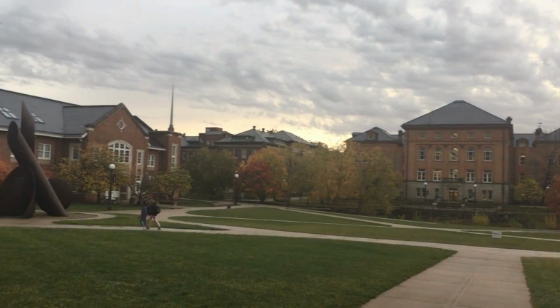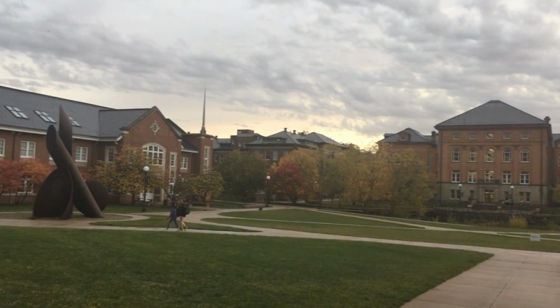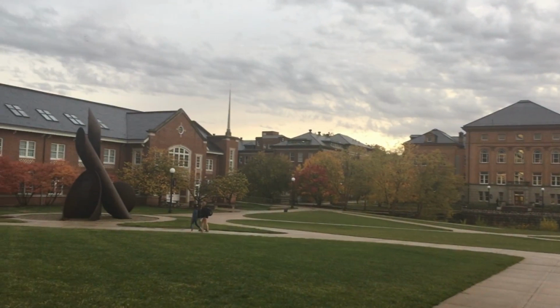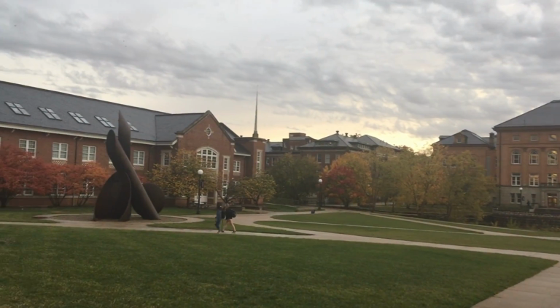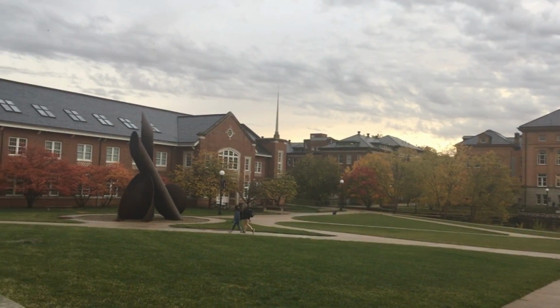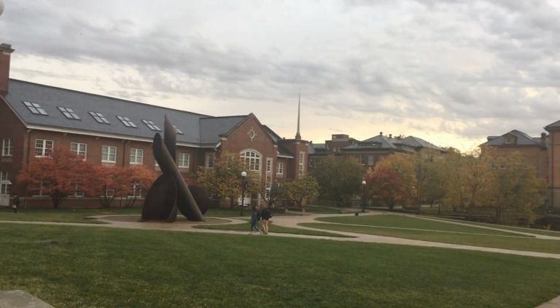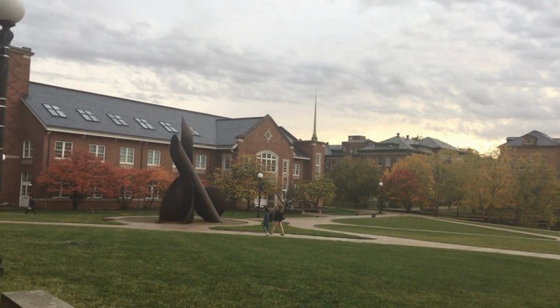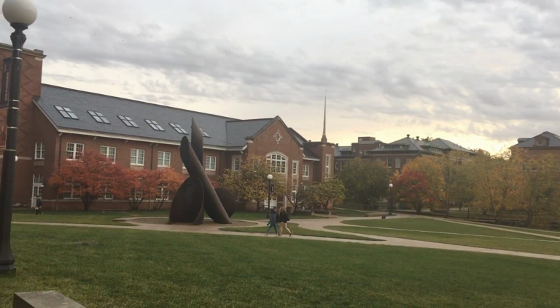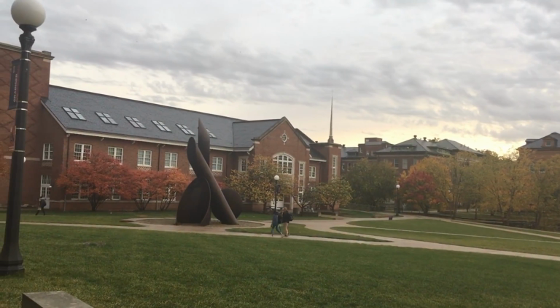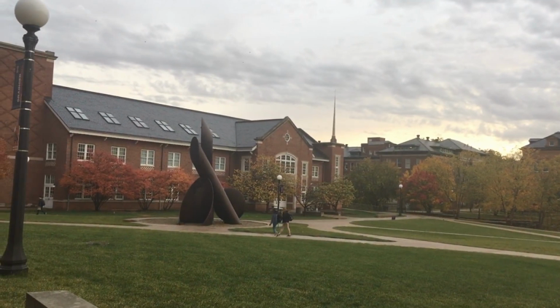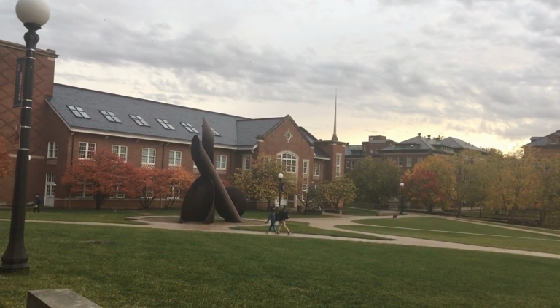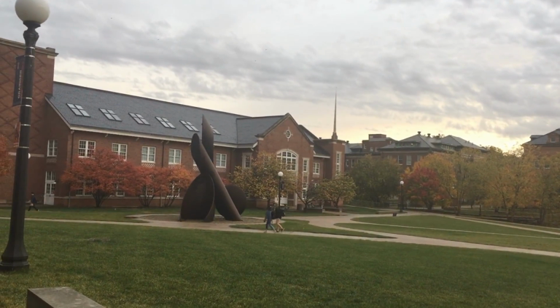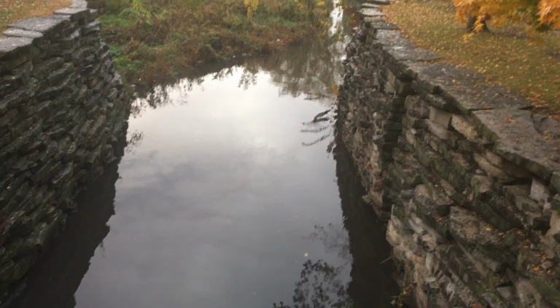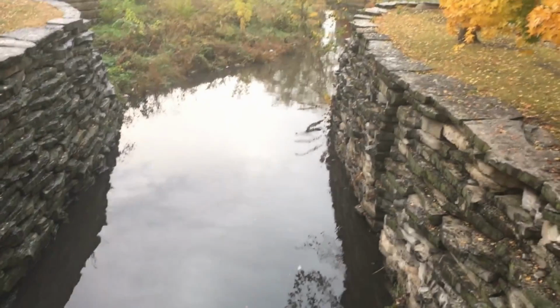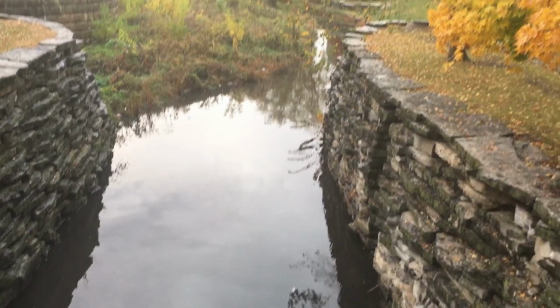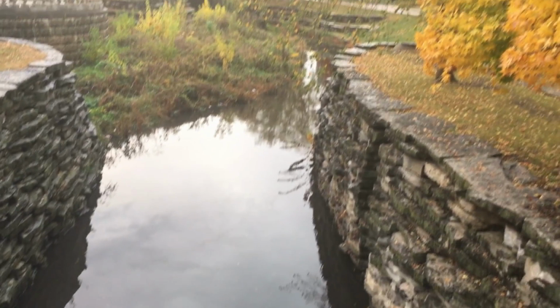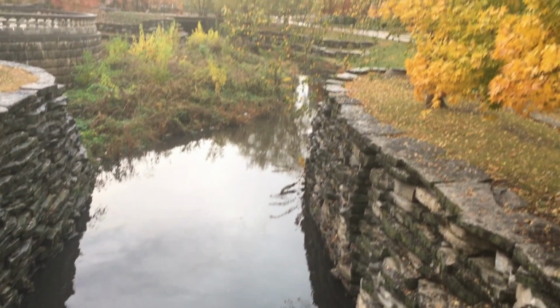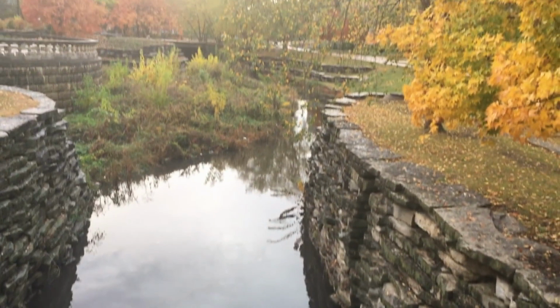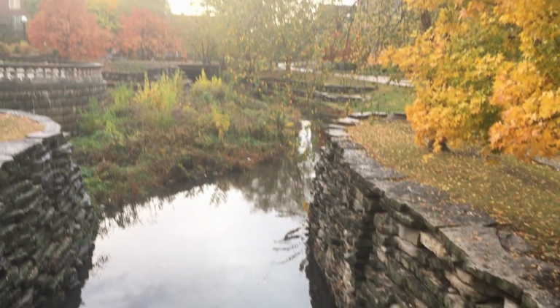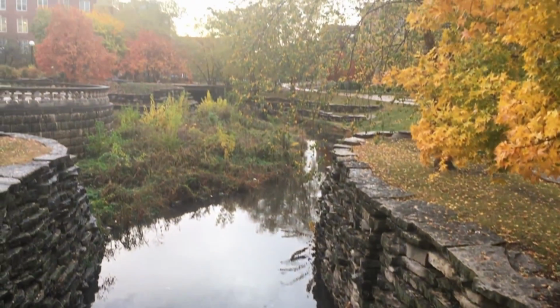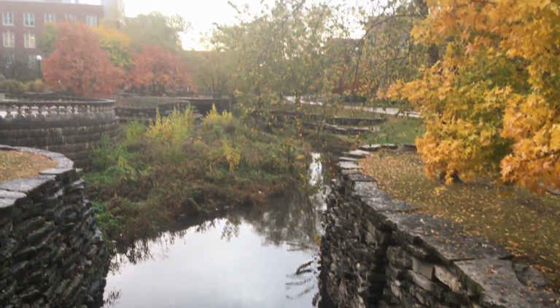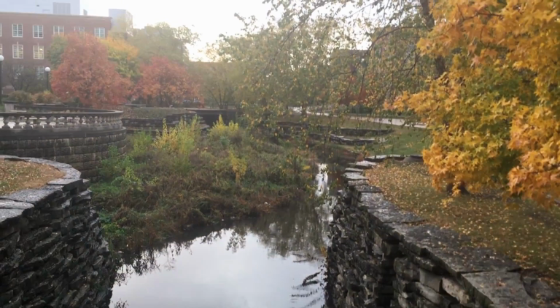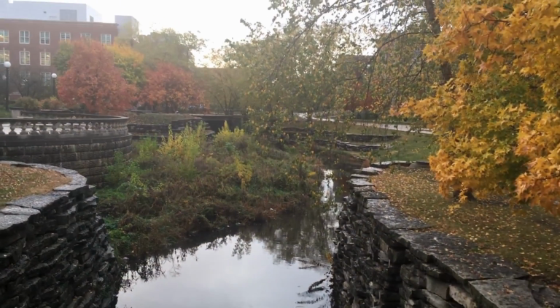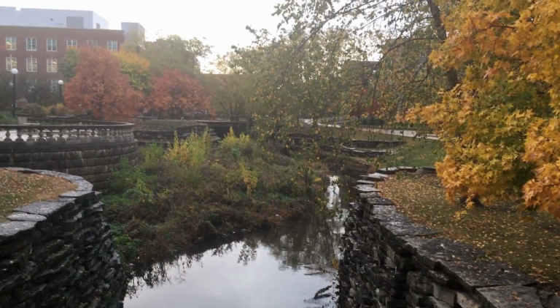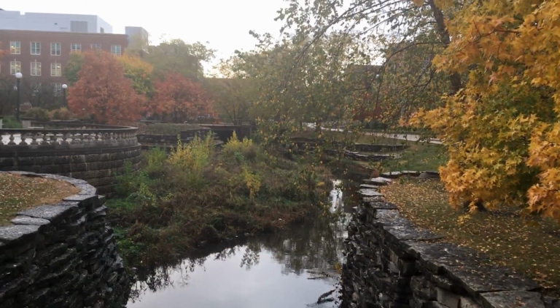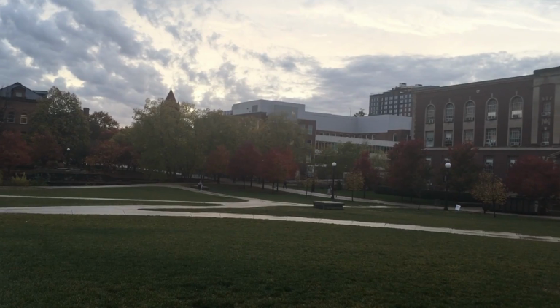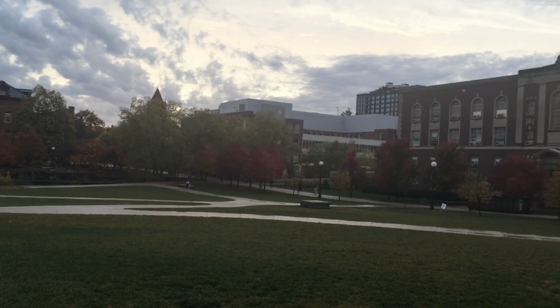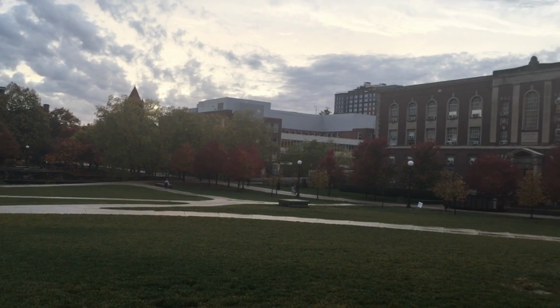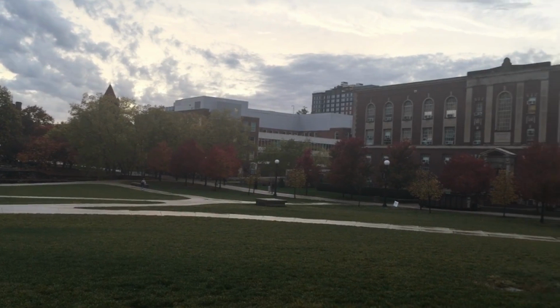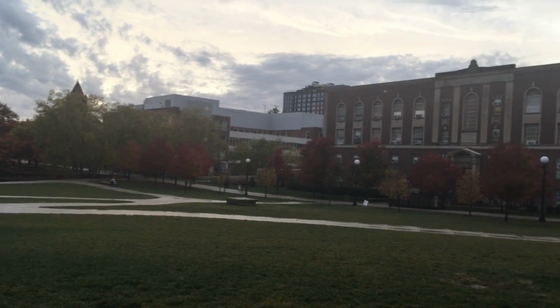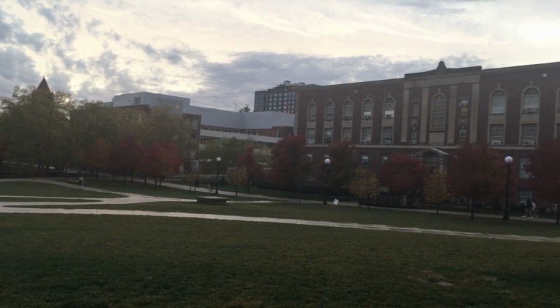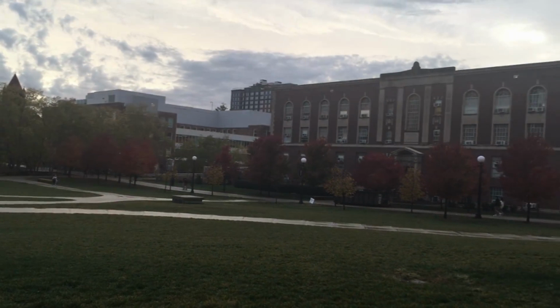Hello everyone! In today's video I will be giving a campus tour that focuses on the north side of campus at the University of Illinois.